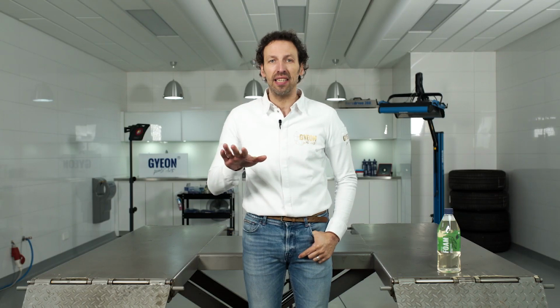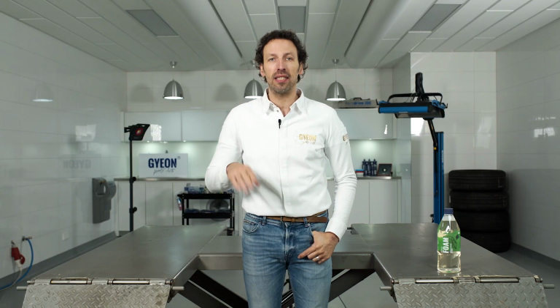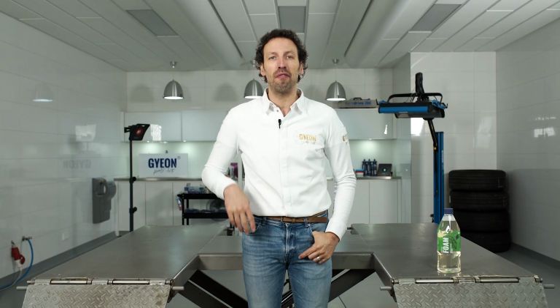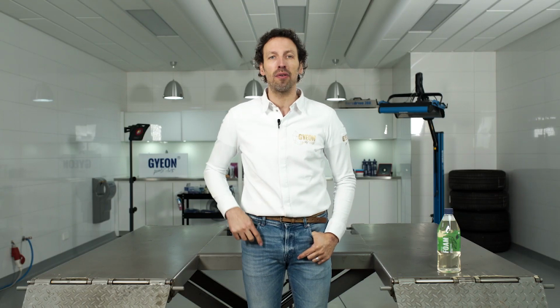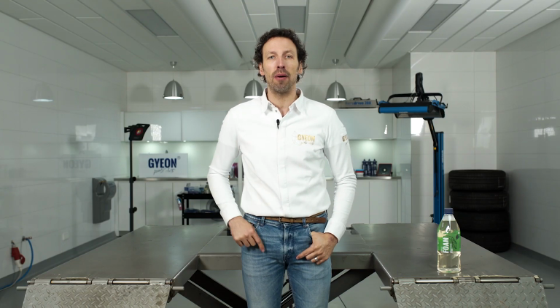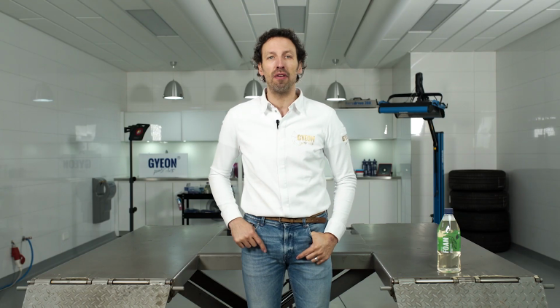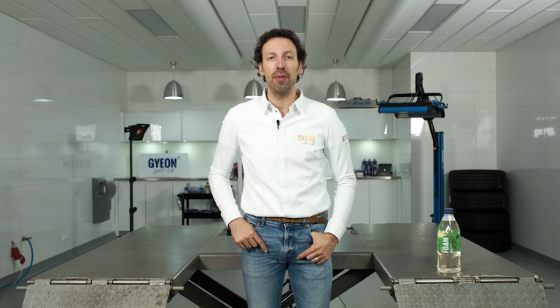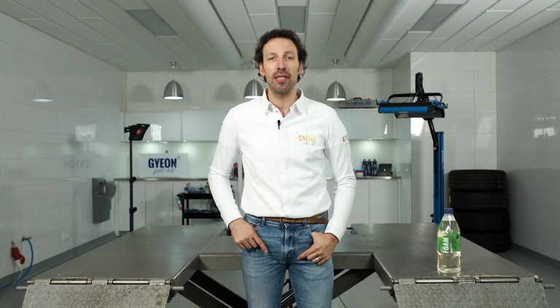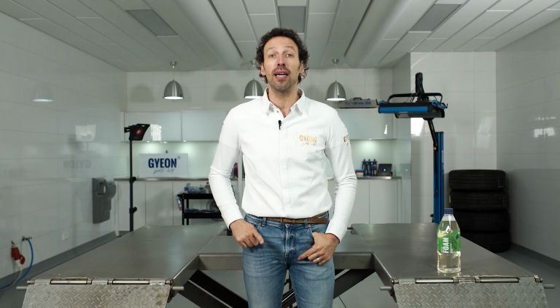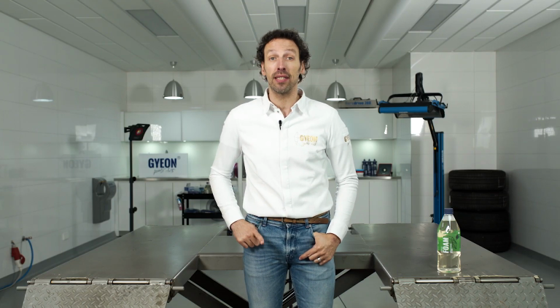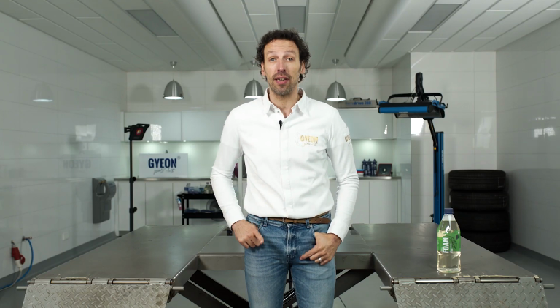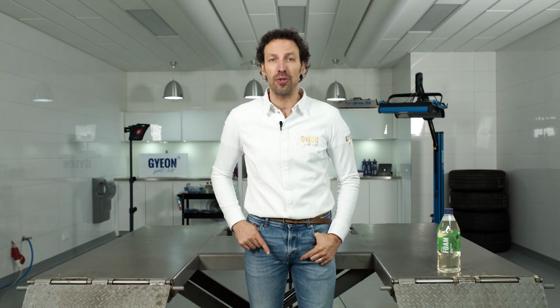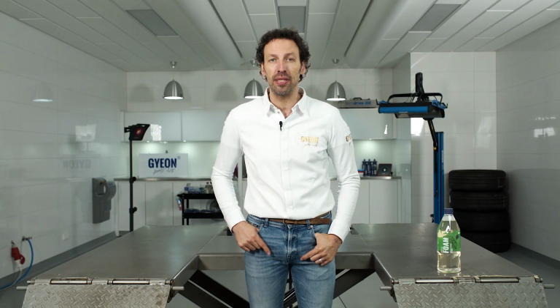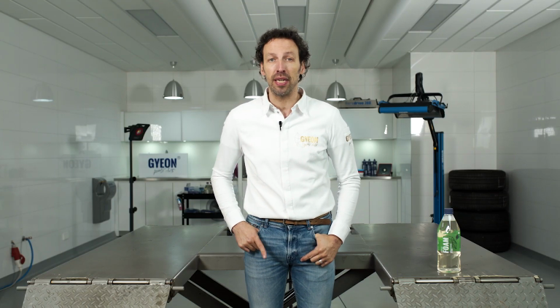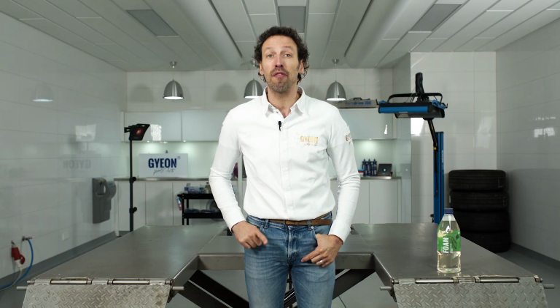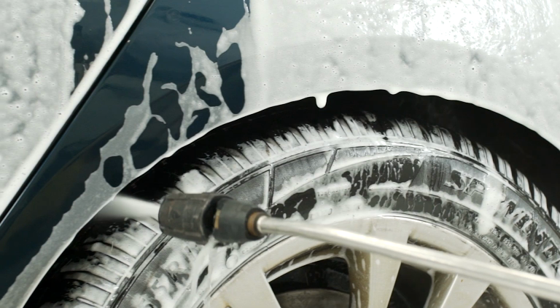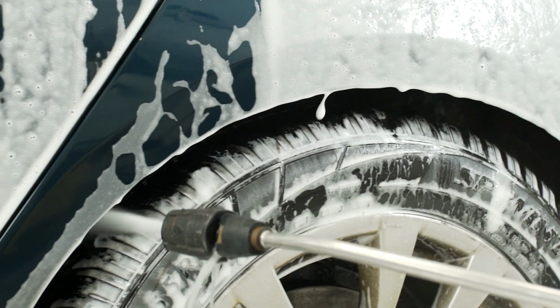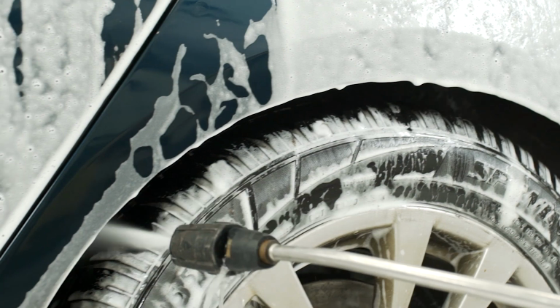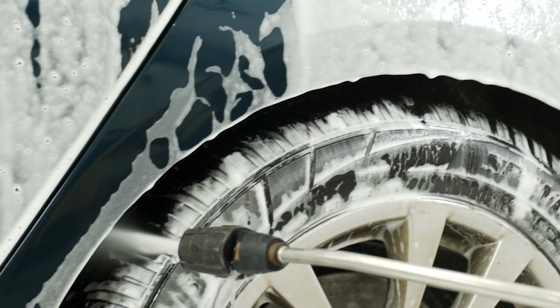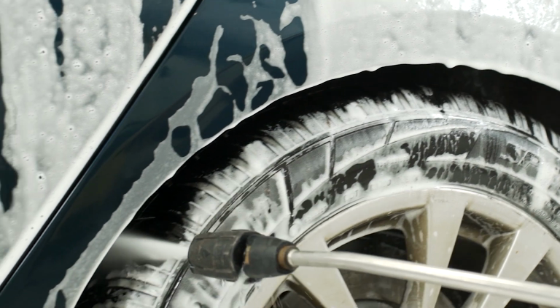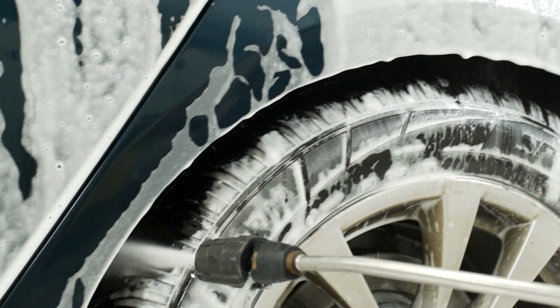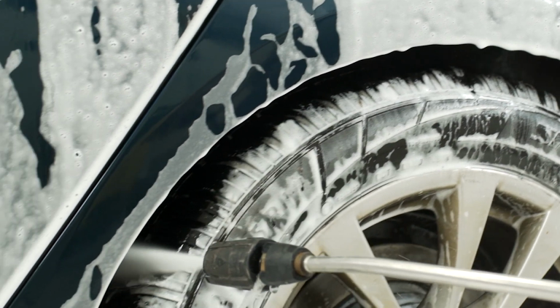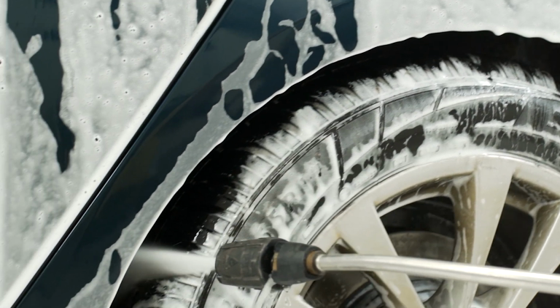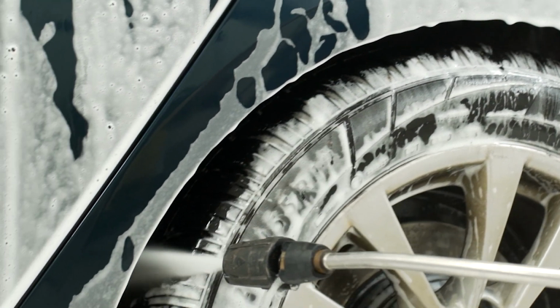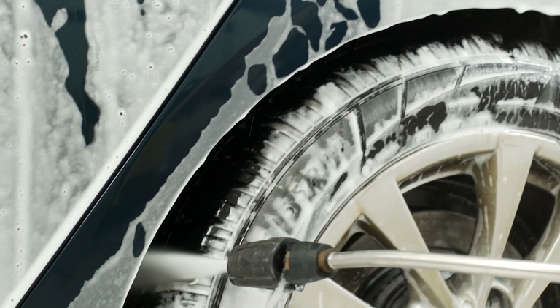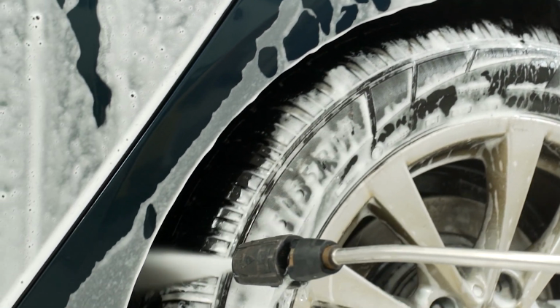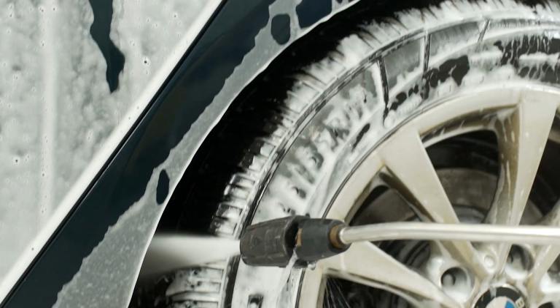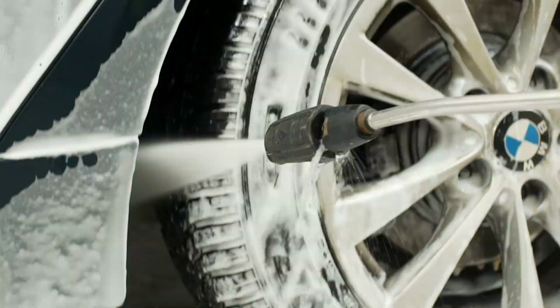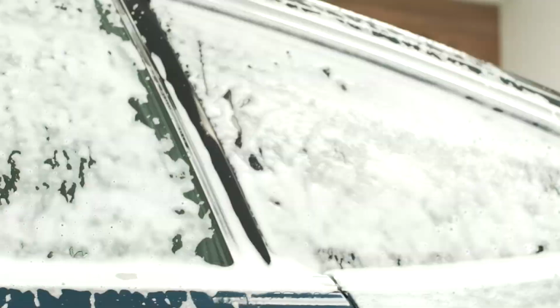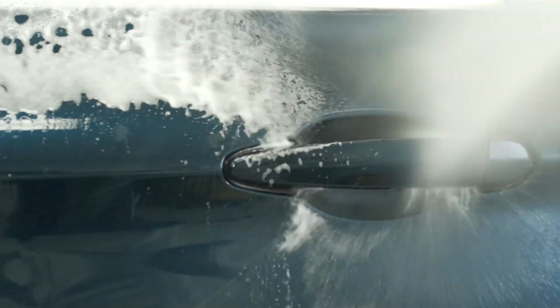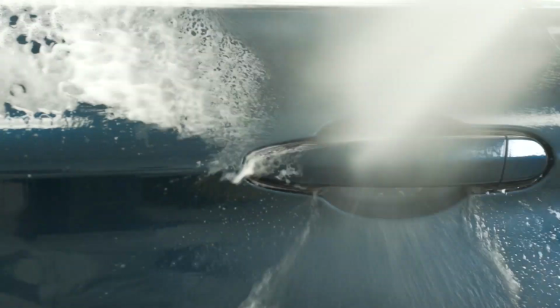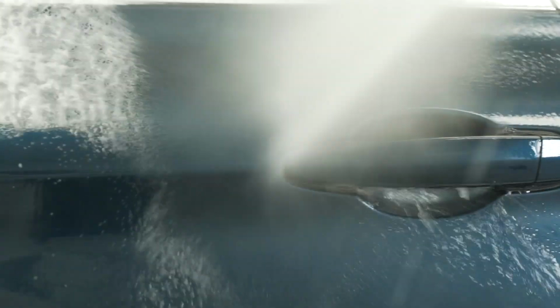After that, let it sit for a couple of minutes and start rinsing from bottom to top. Now you're ready for your proper wash.